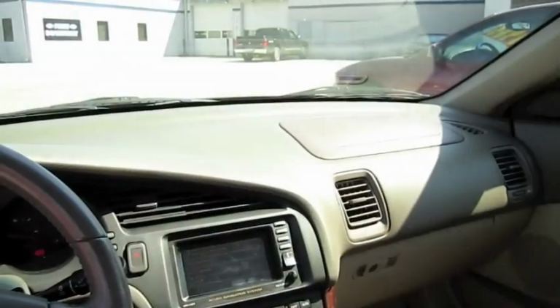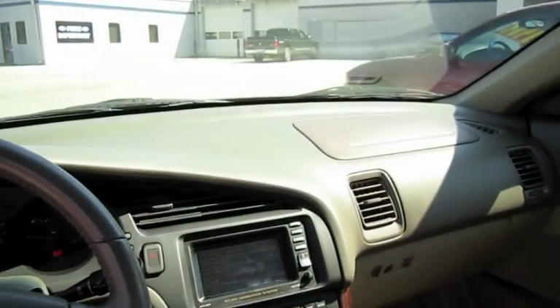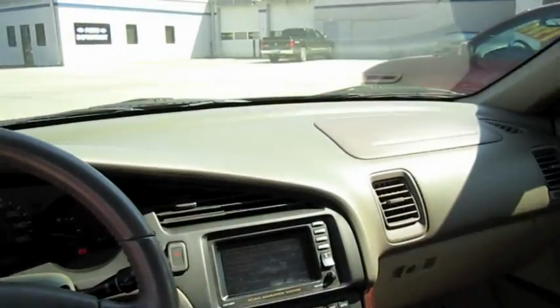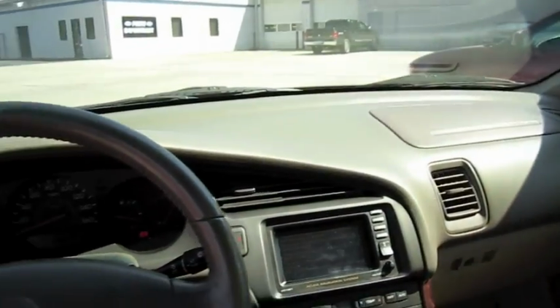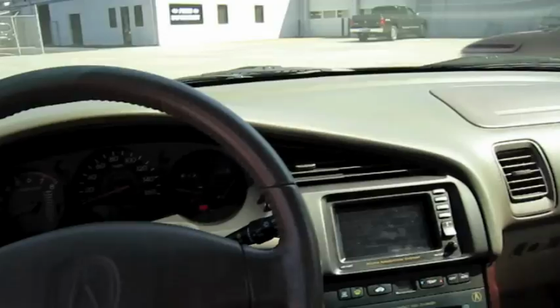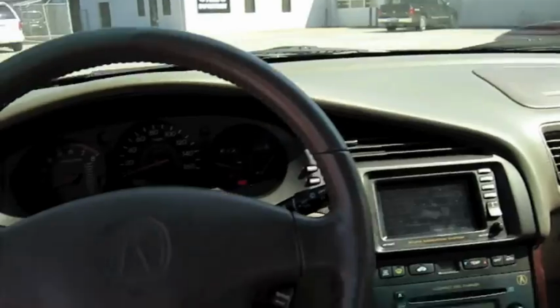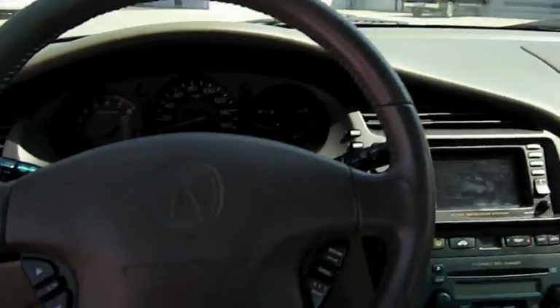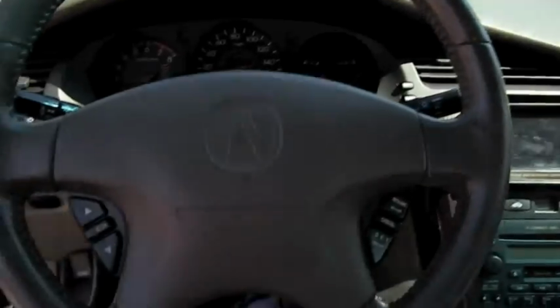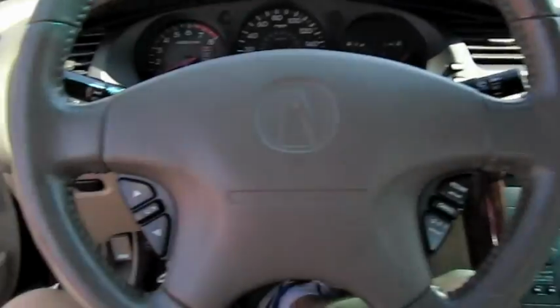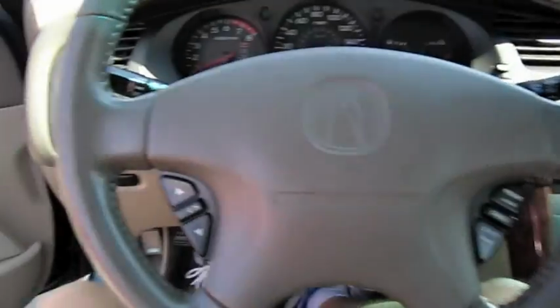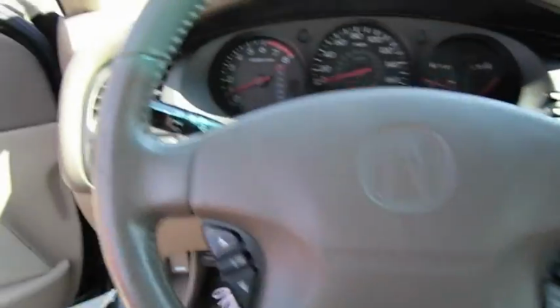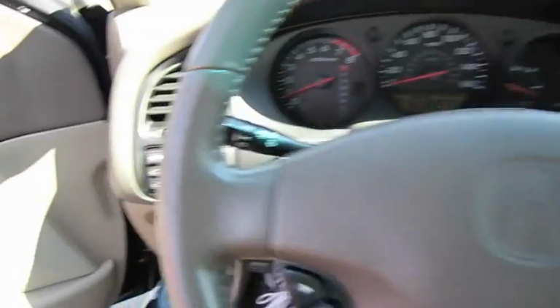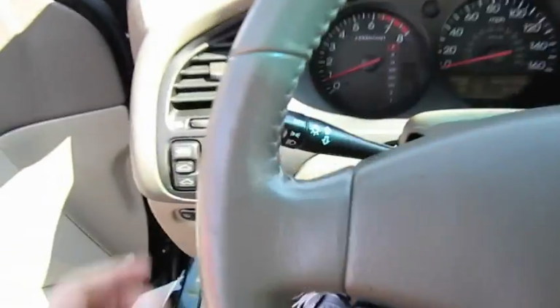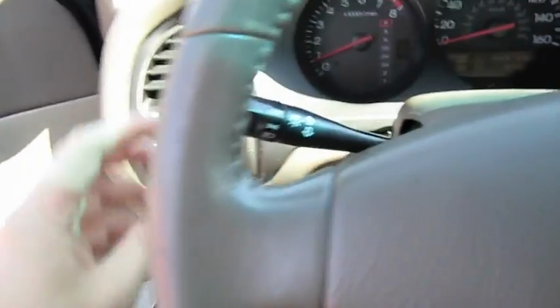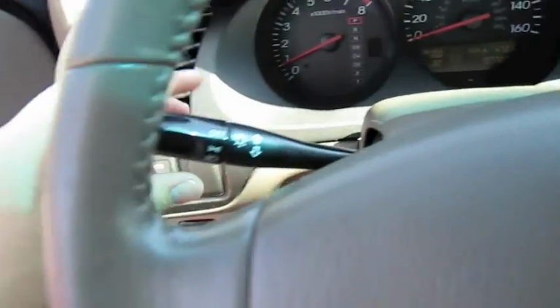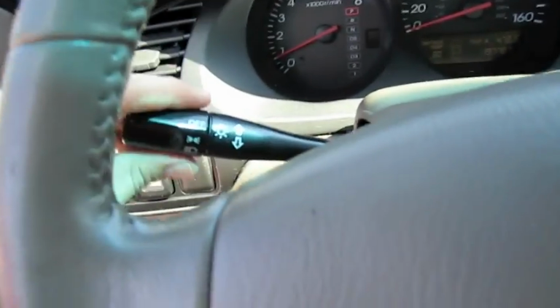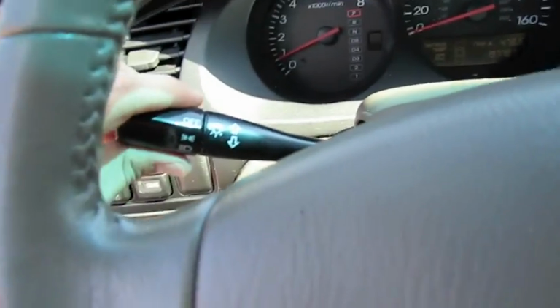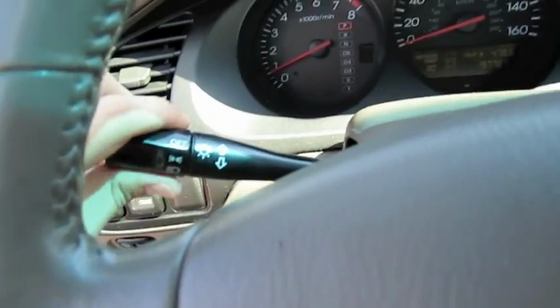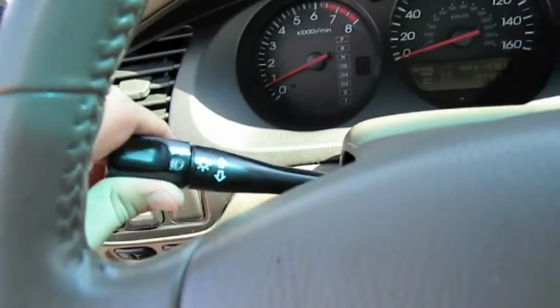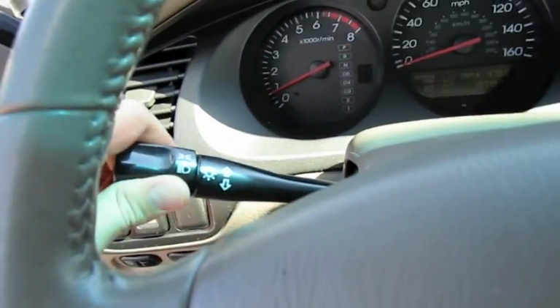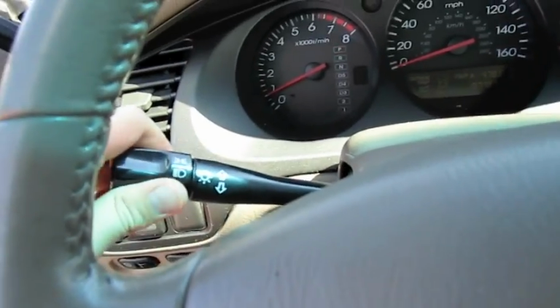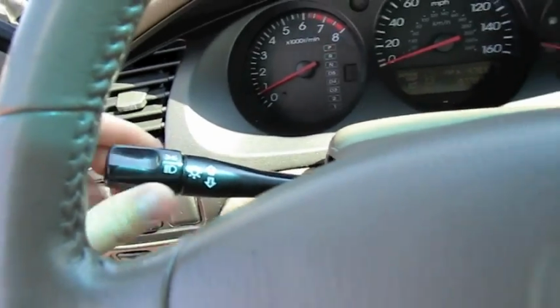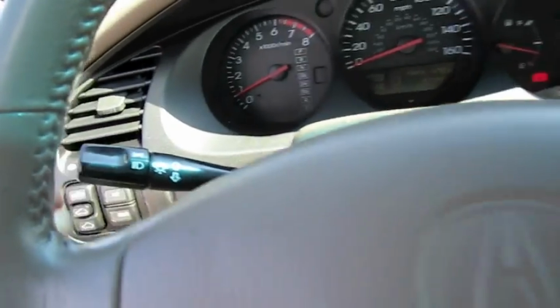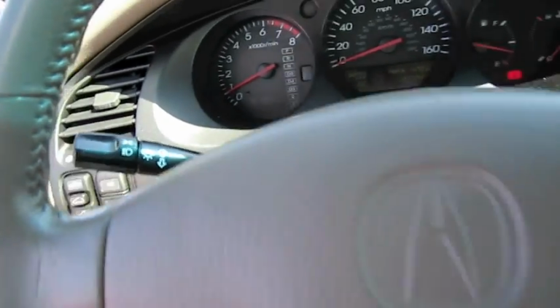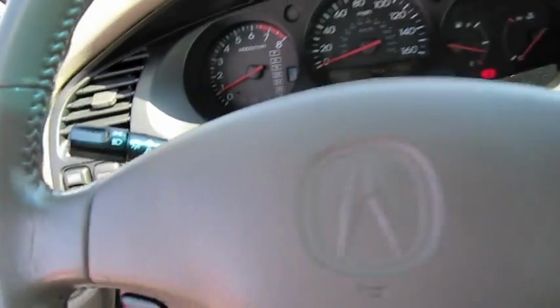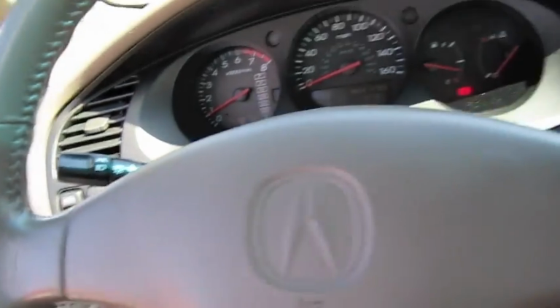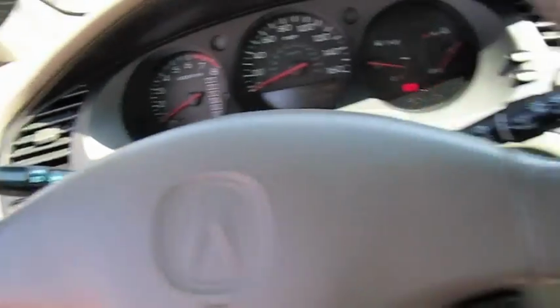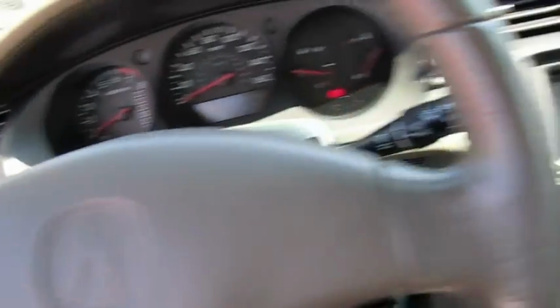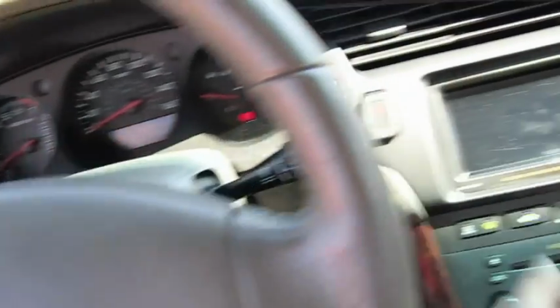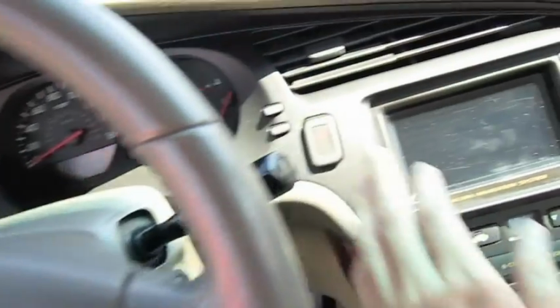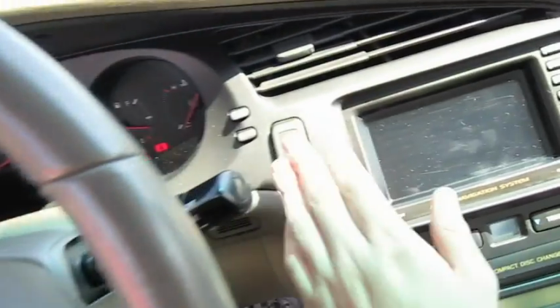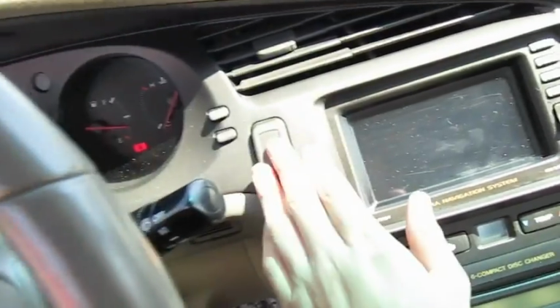Very nice. Cut on the headlights as well as the hazards.